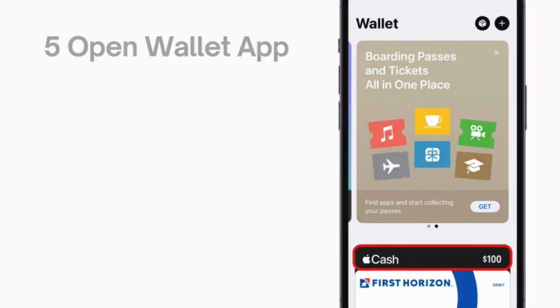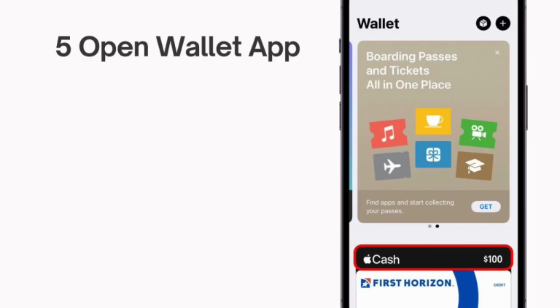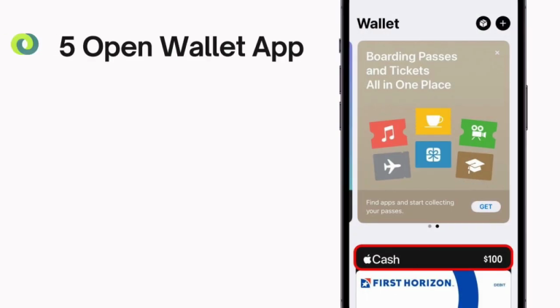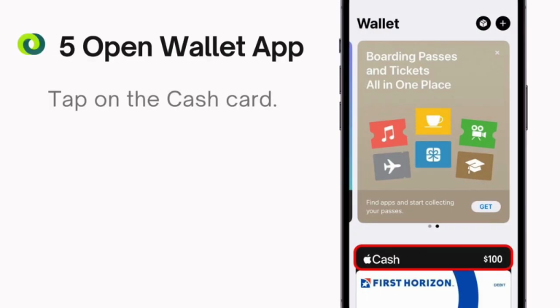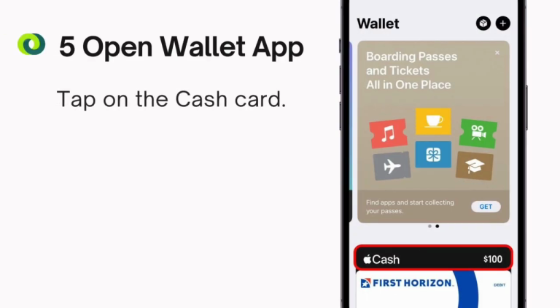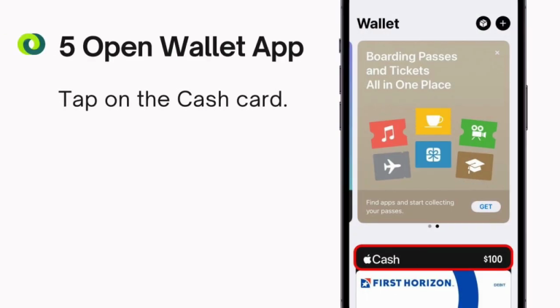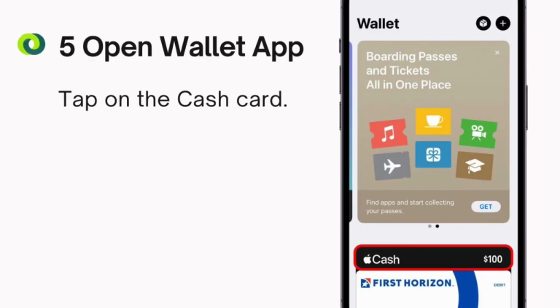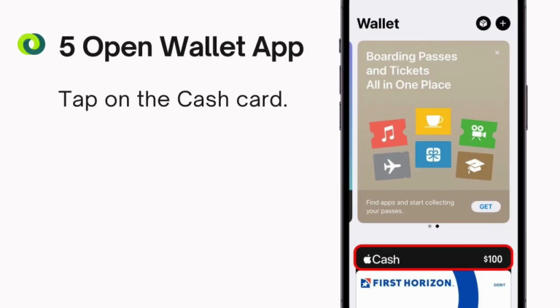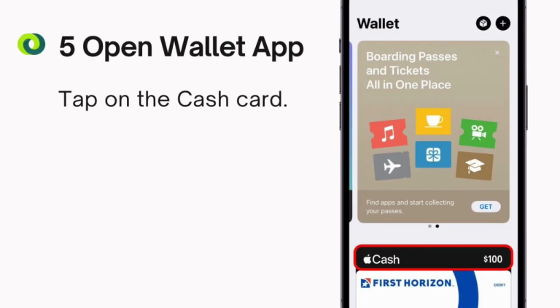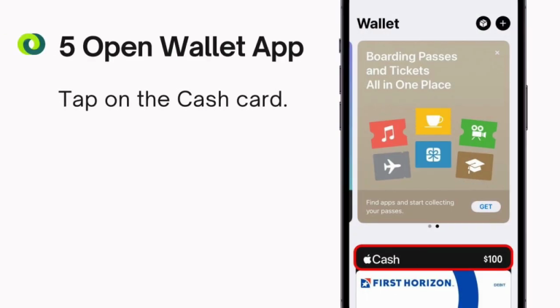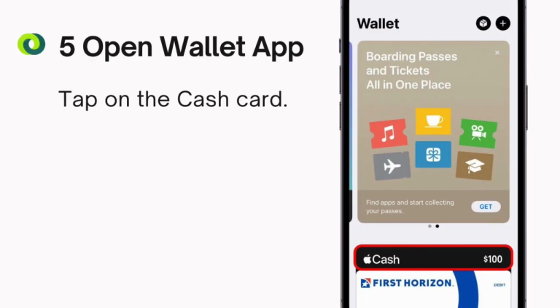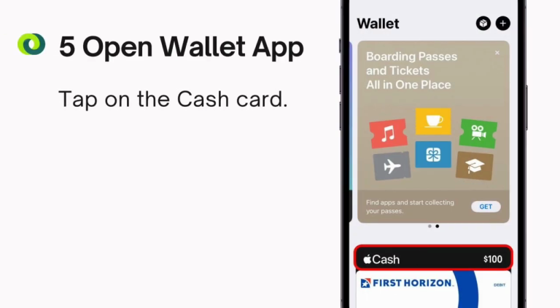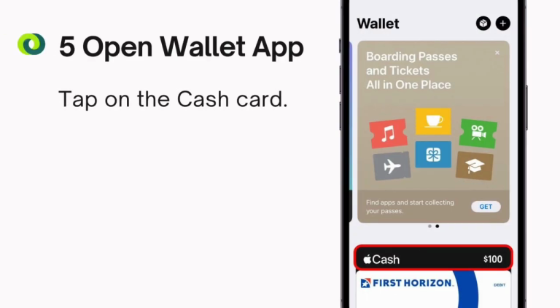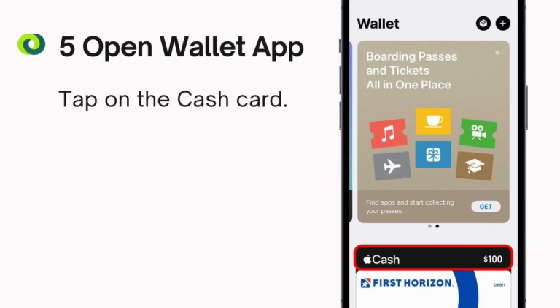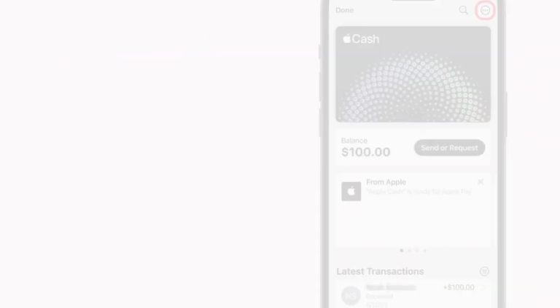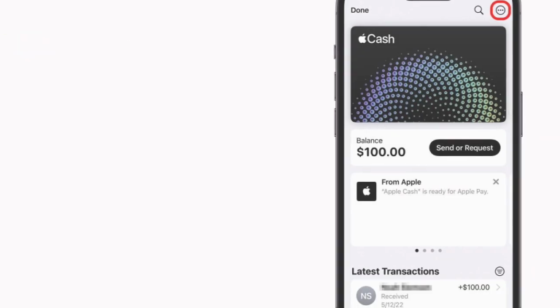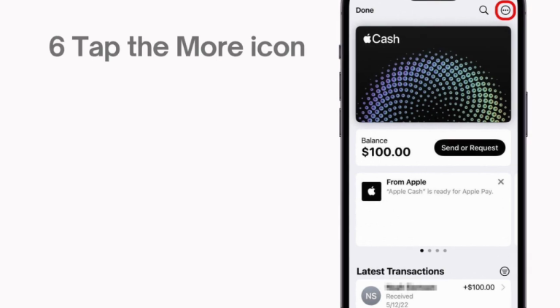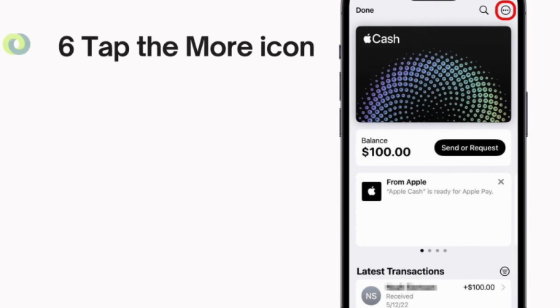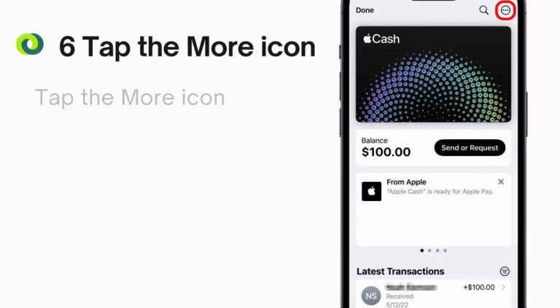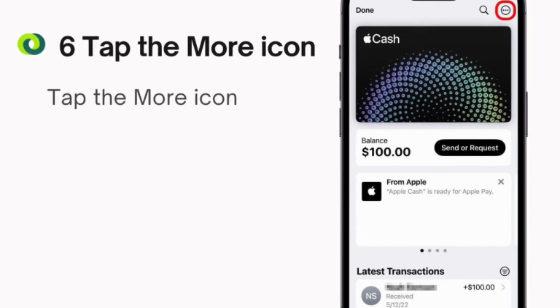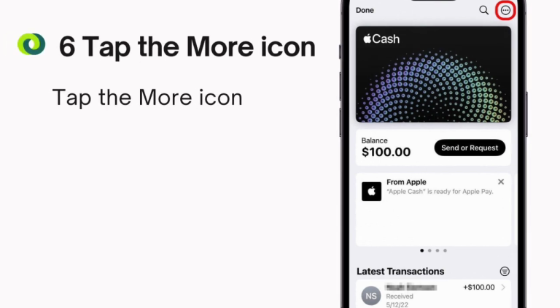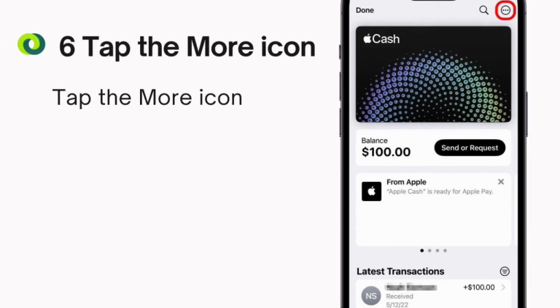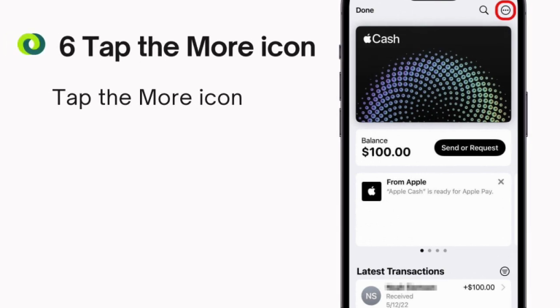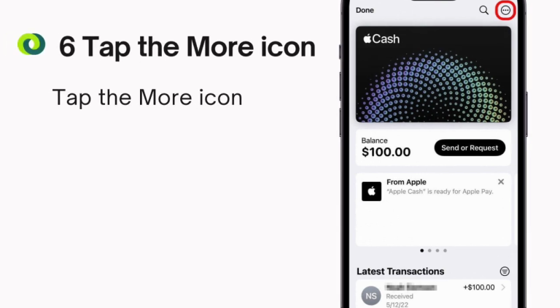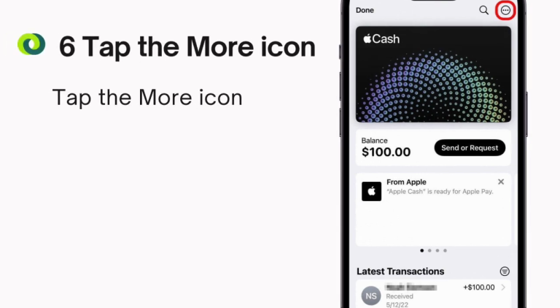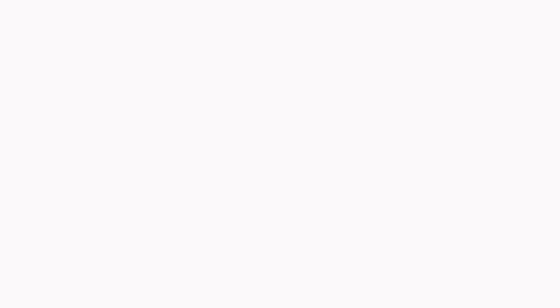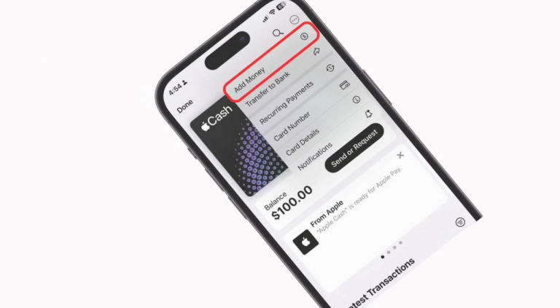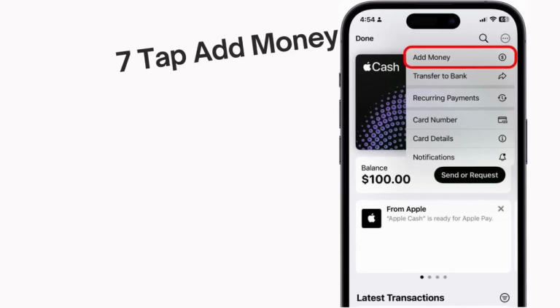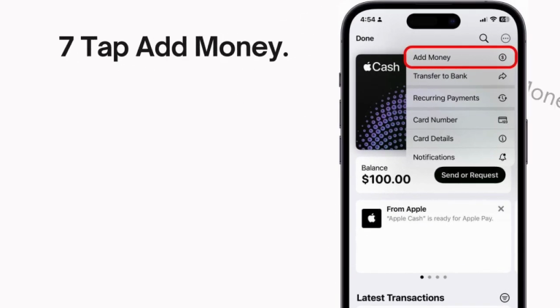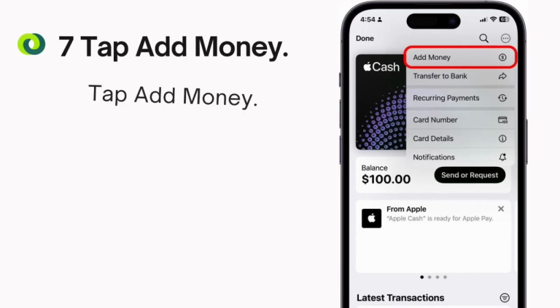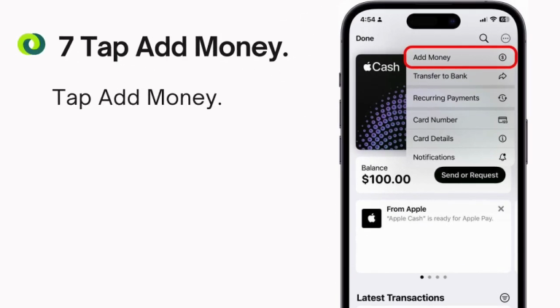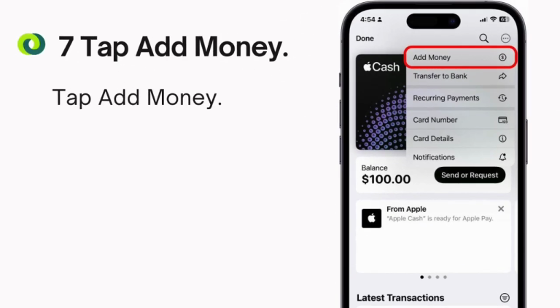Step 5: Open the Wallet app. Tap on the cash card. Step 6: Tap the more icon. Step 7: Tap add money.